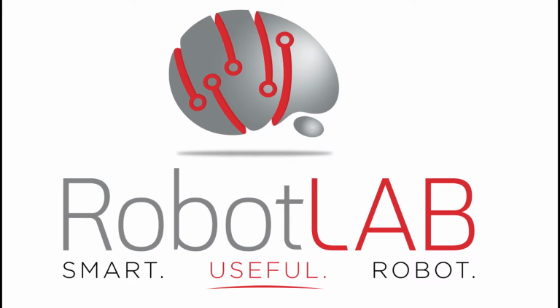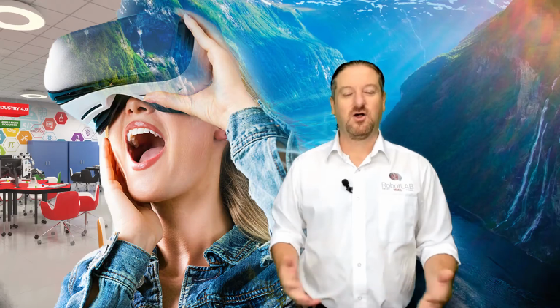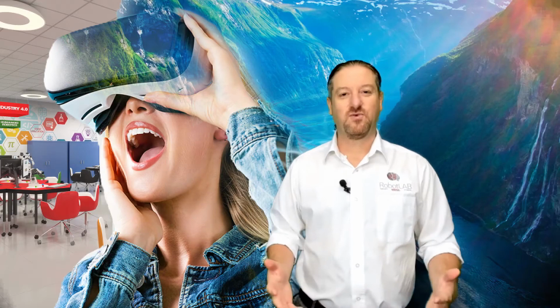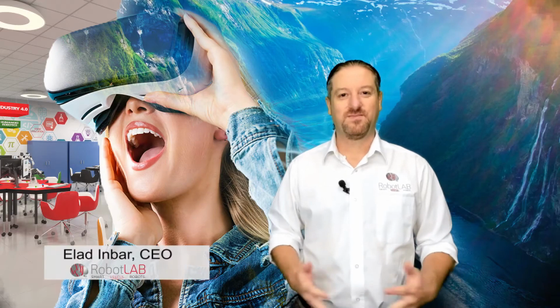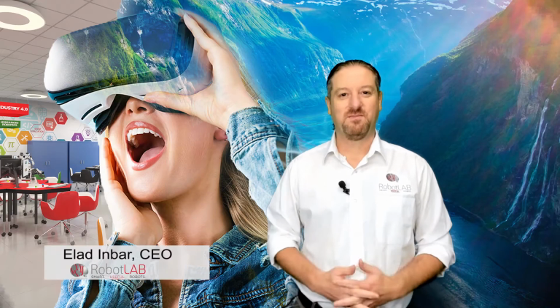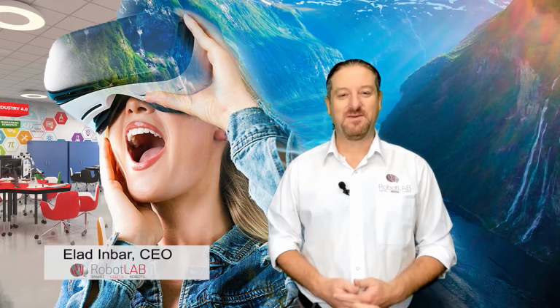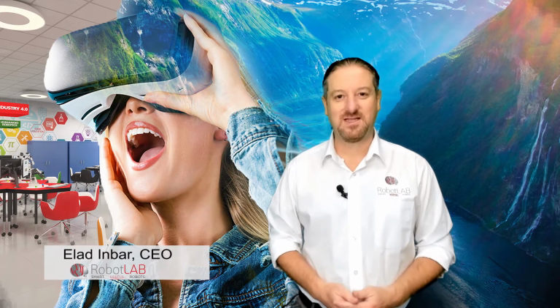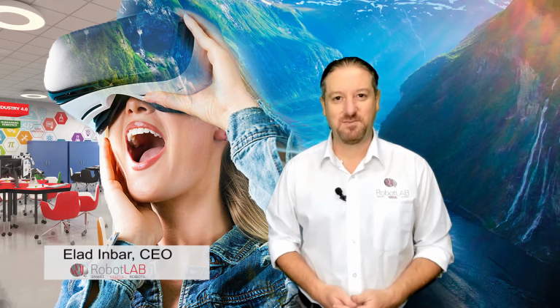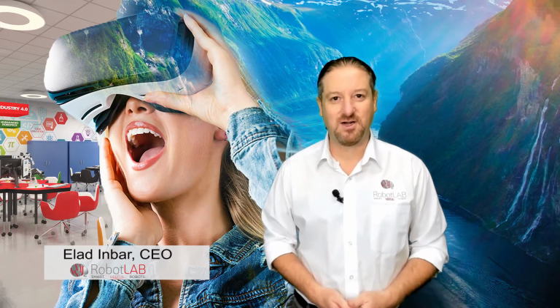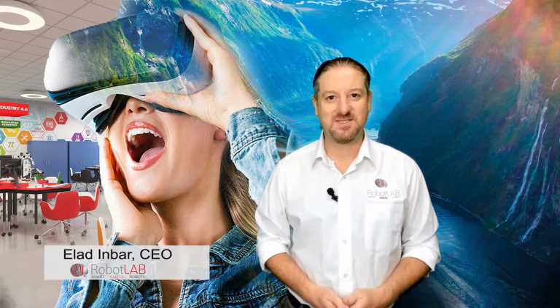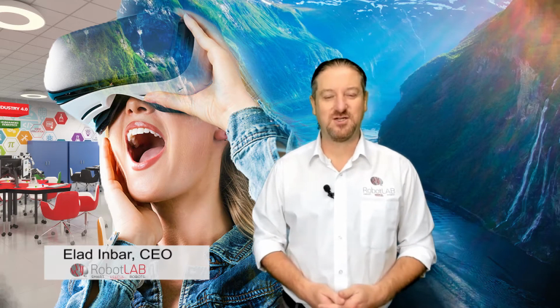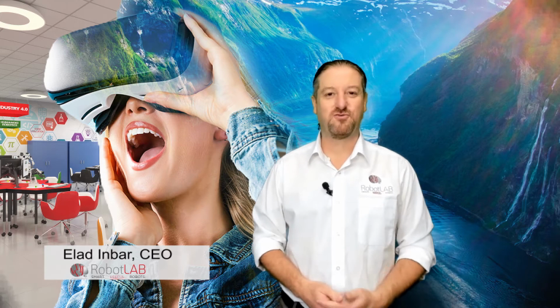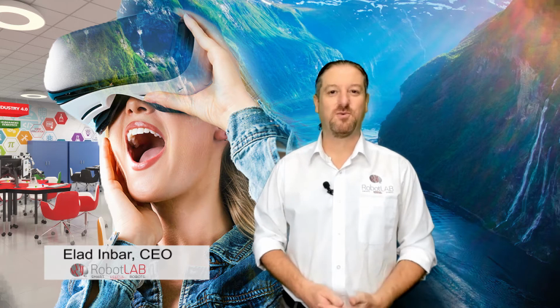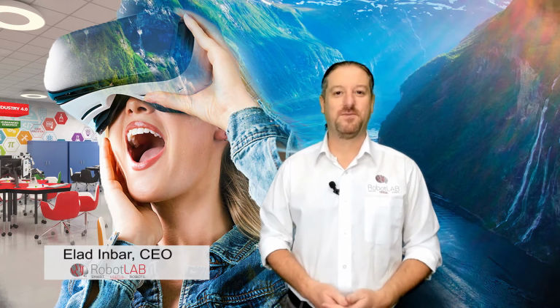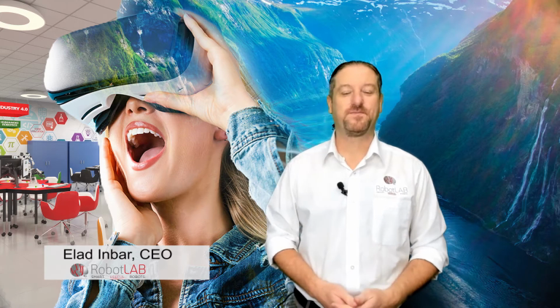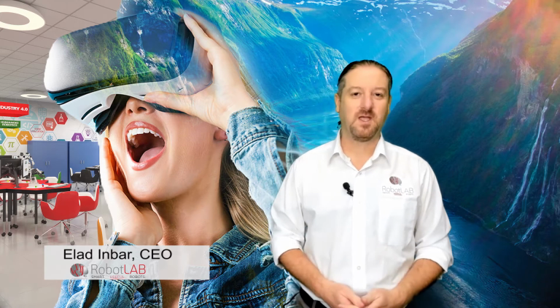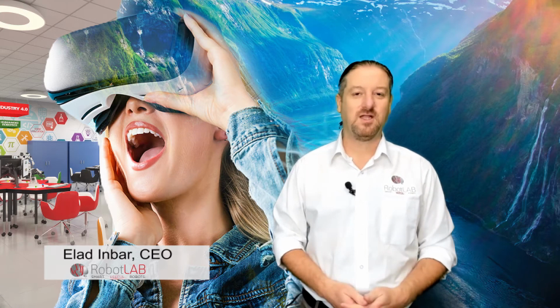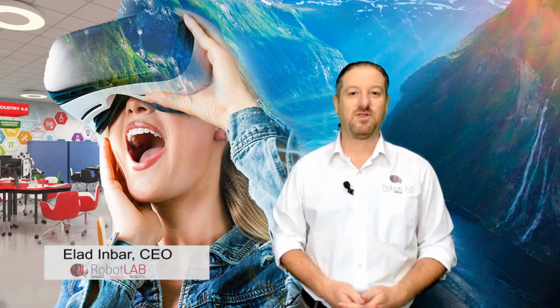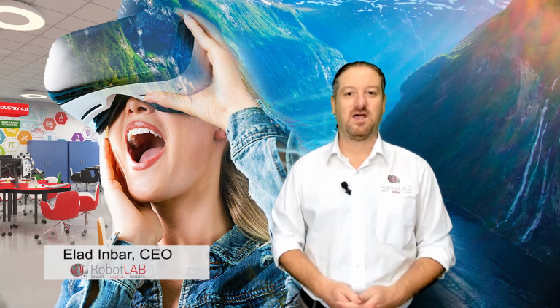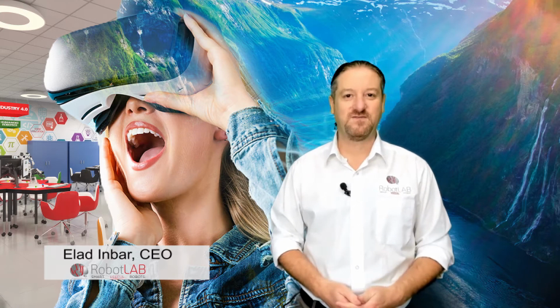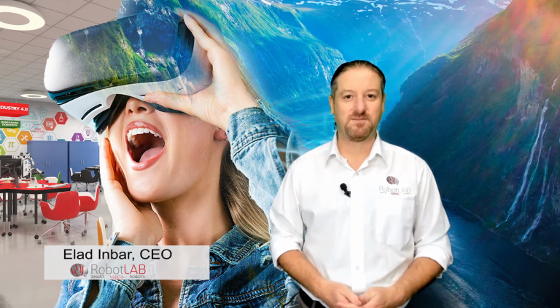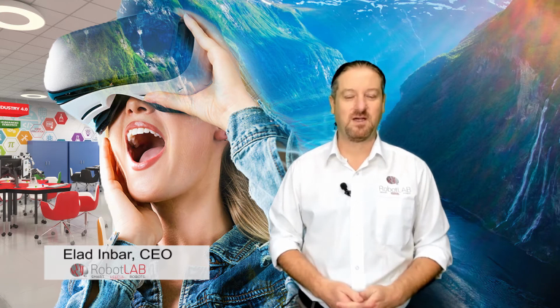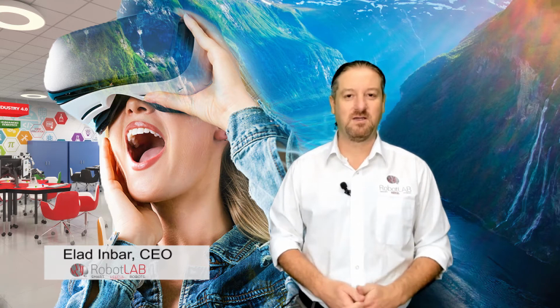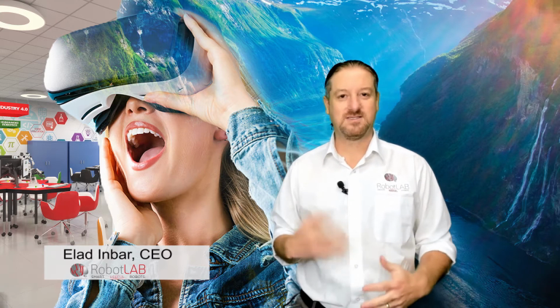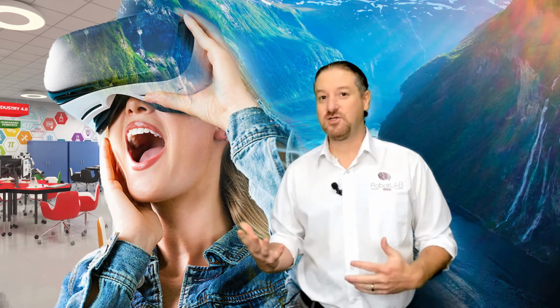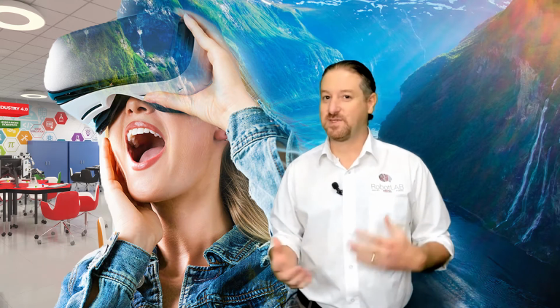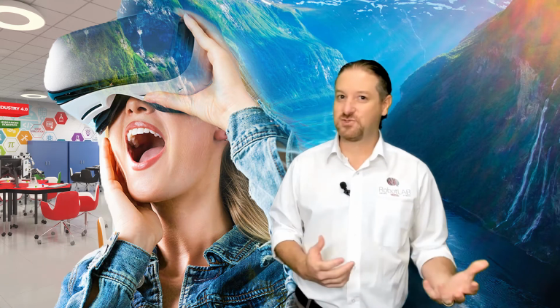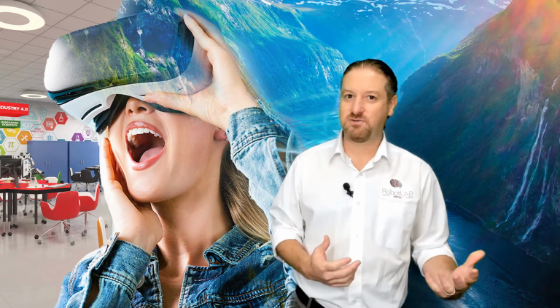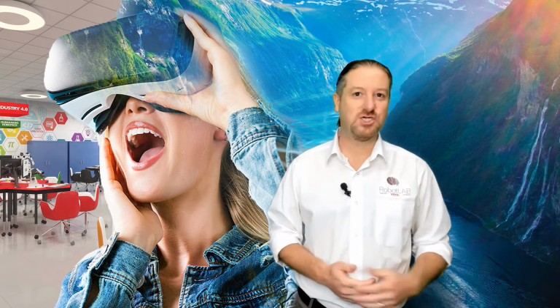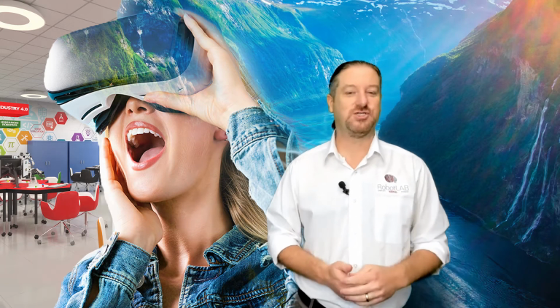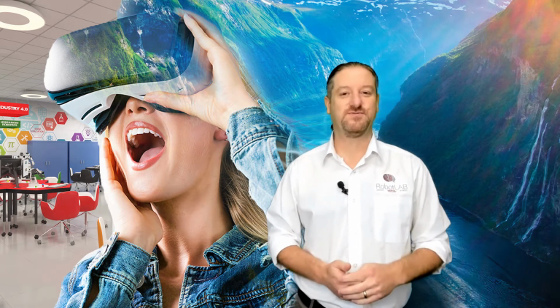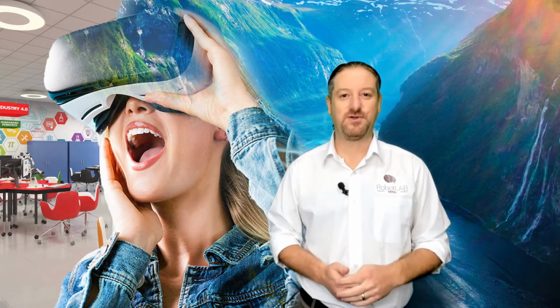Hello, everyone. My name is Eladin Barr. I'm the CEO of Robot Lab. And today I have some sad news, but also good news for you.